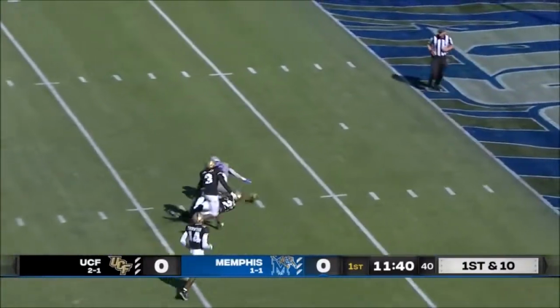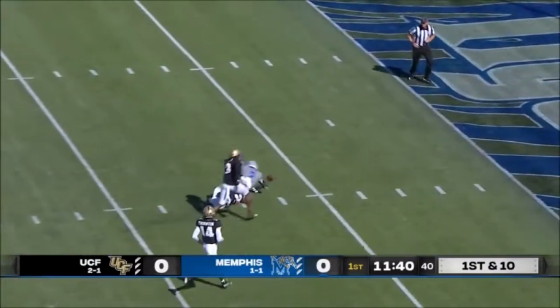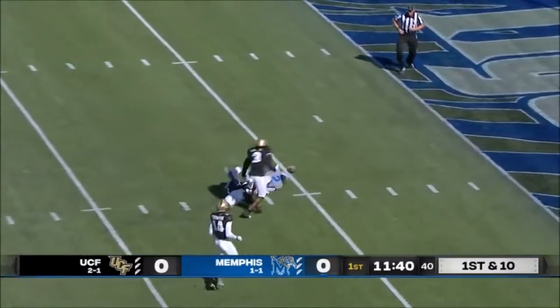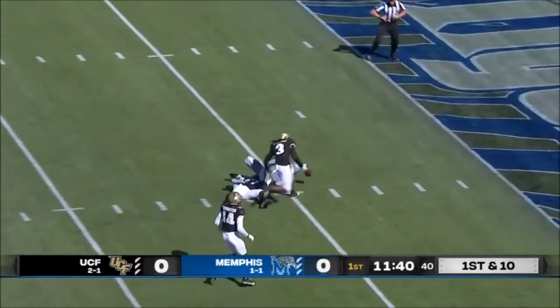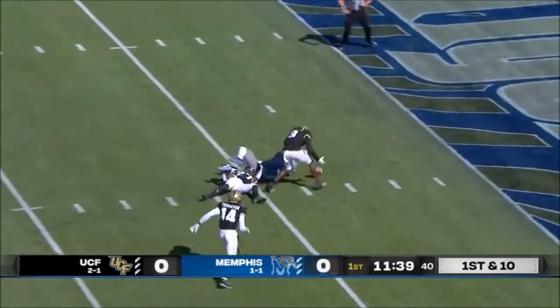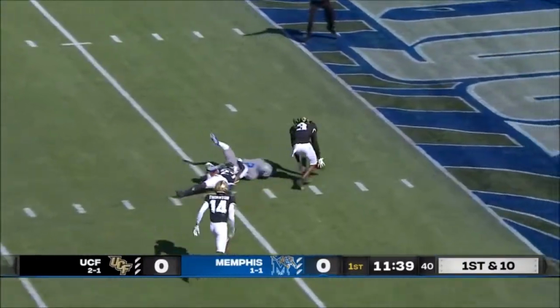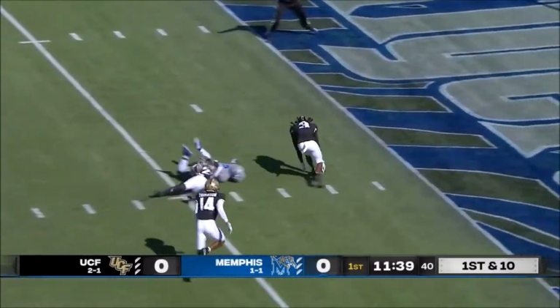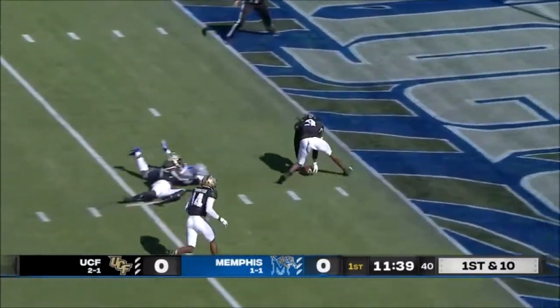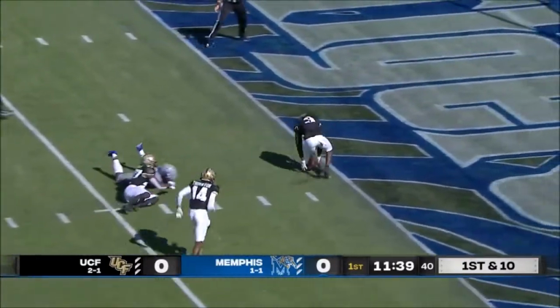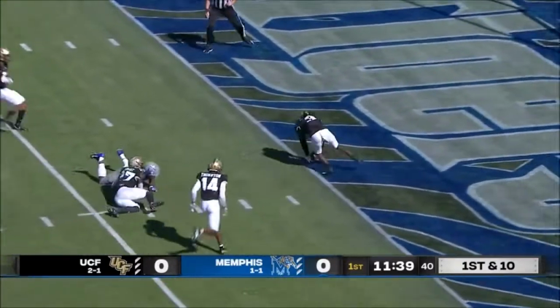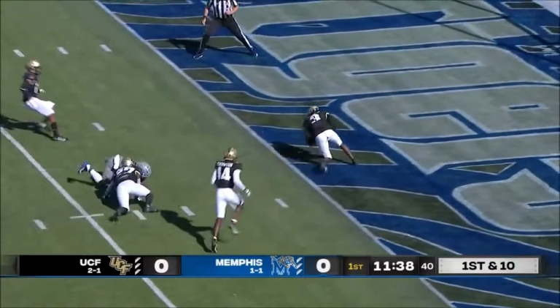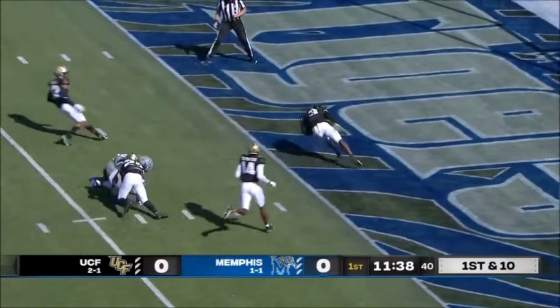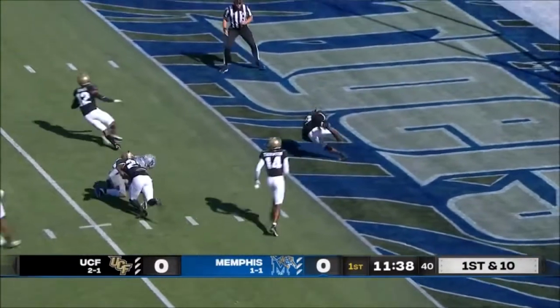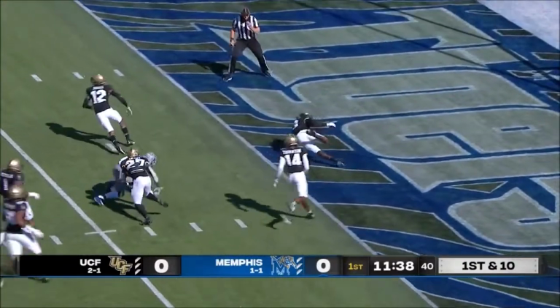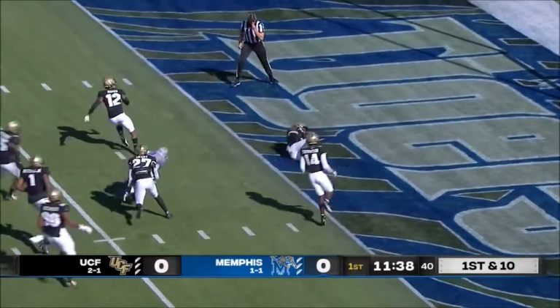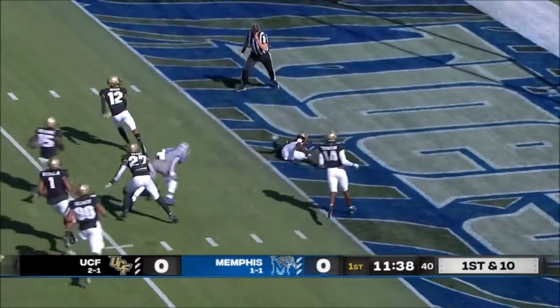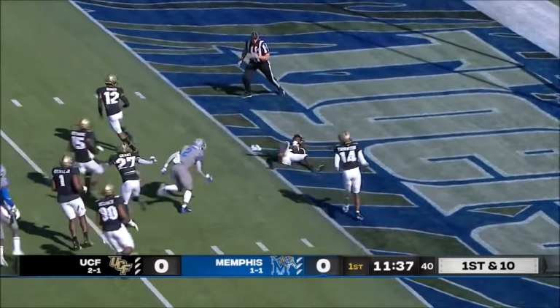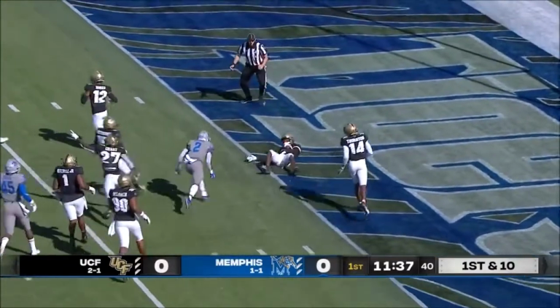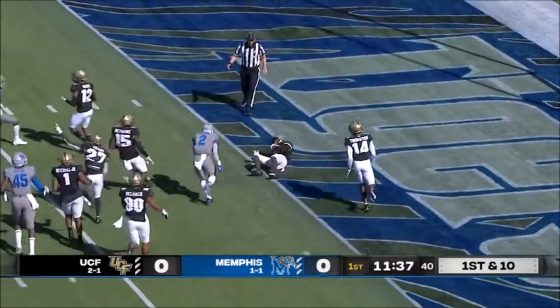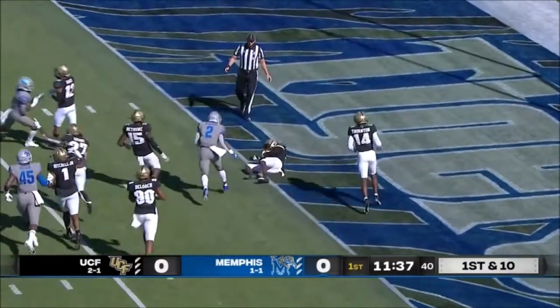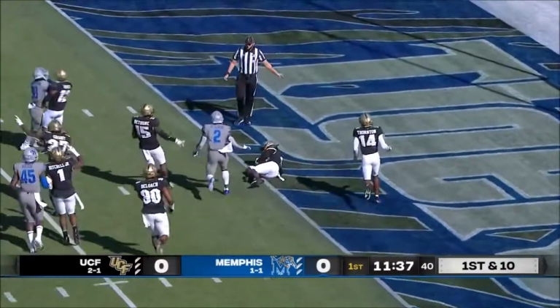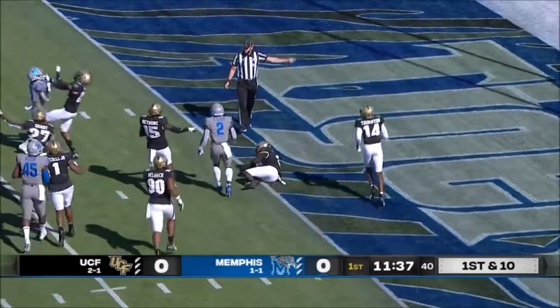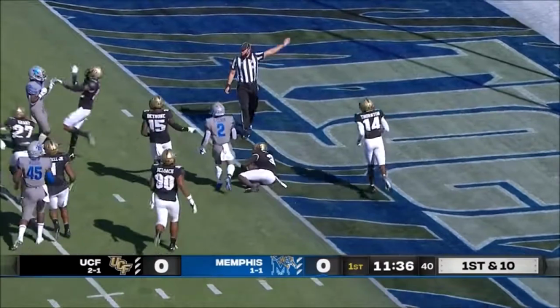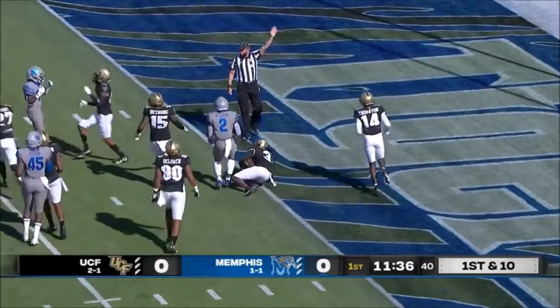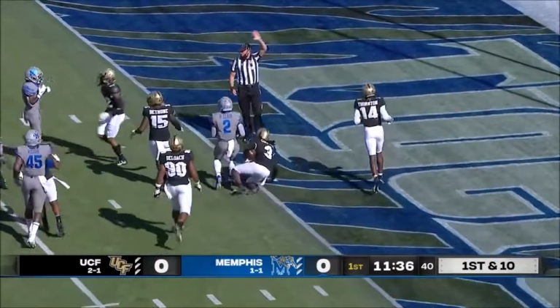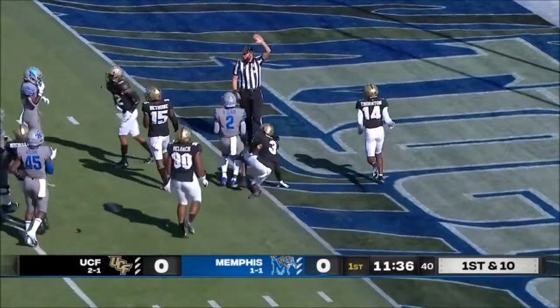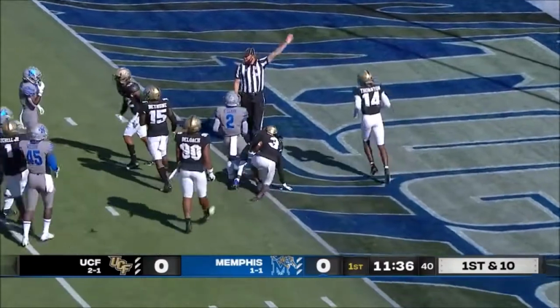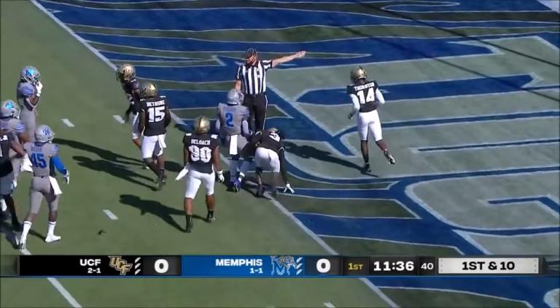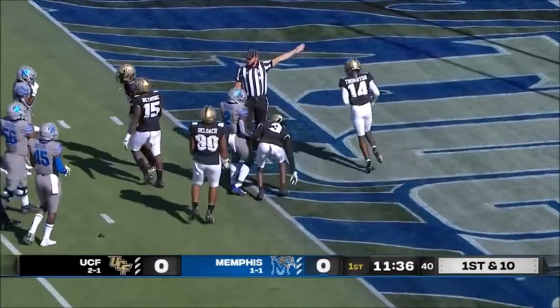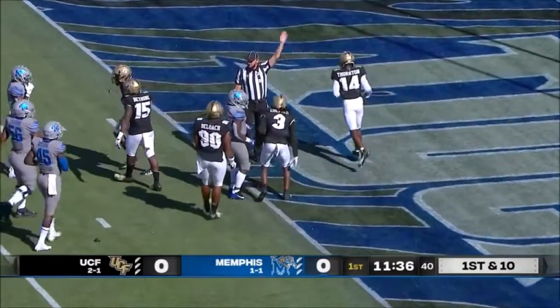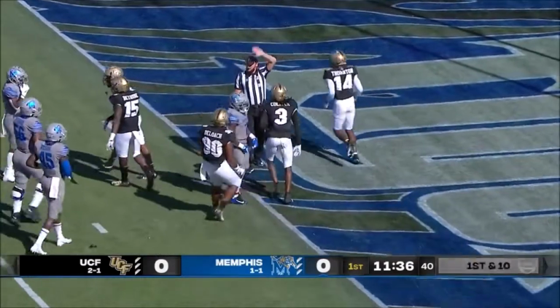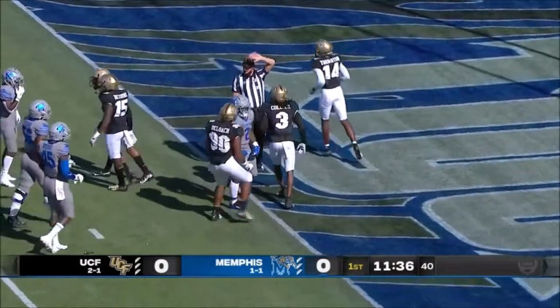Clark! He put it on the ground. It came loose. UCF recovers in the end zone.